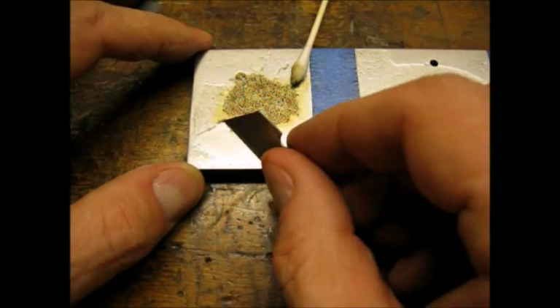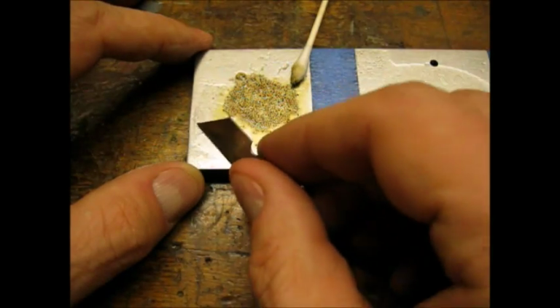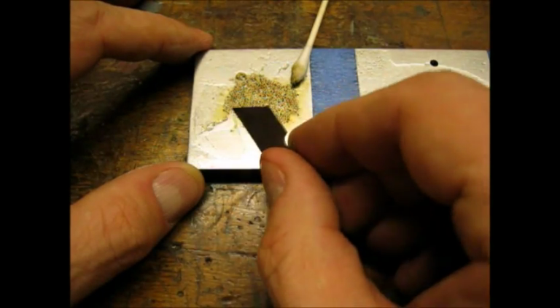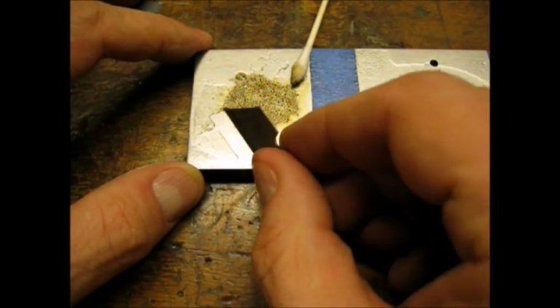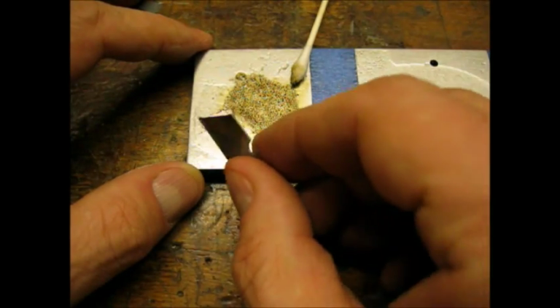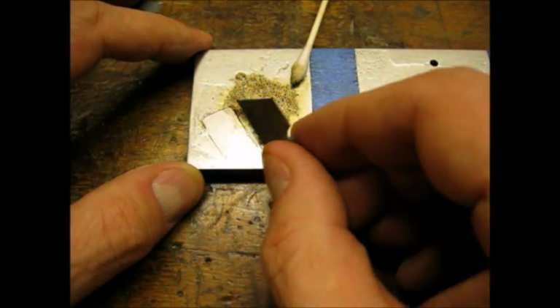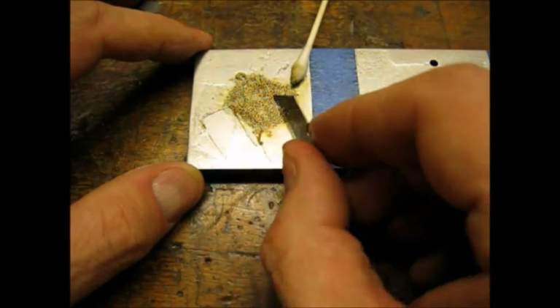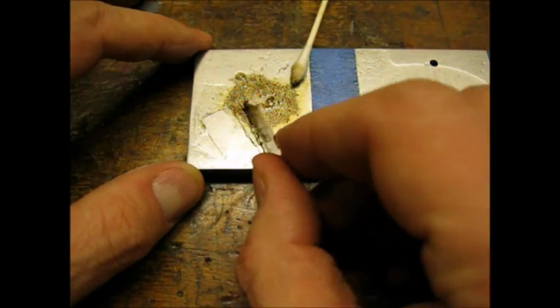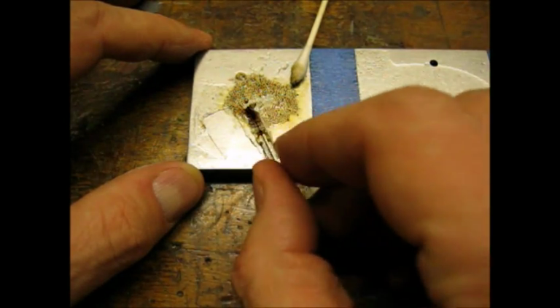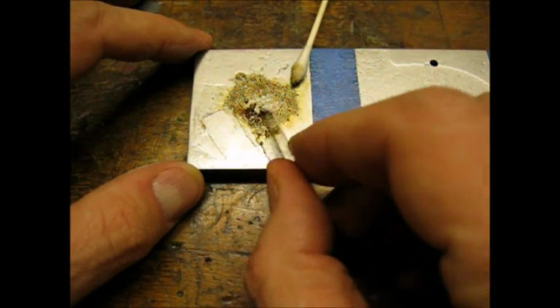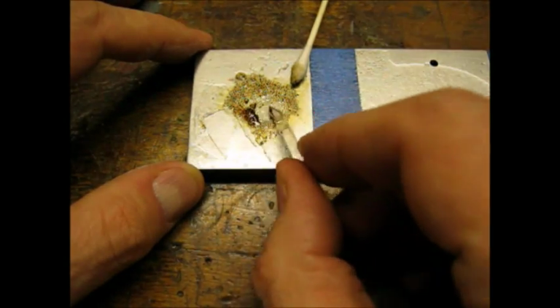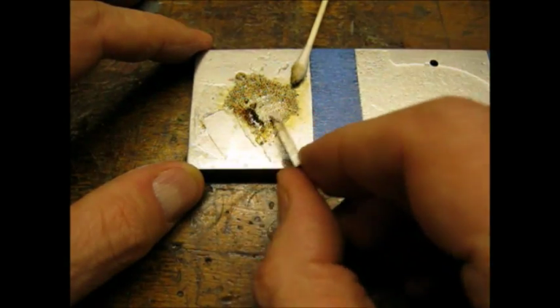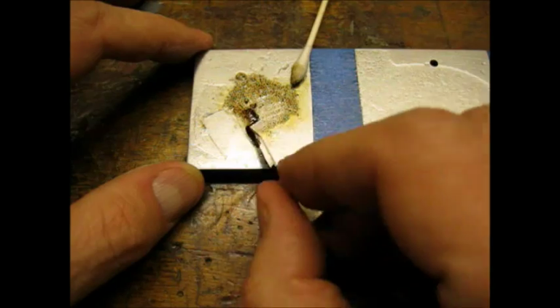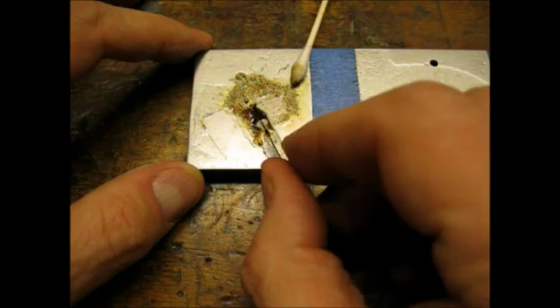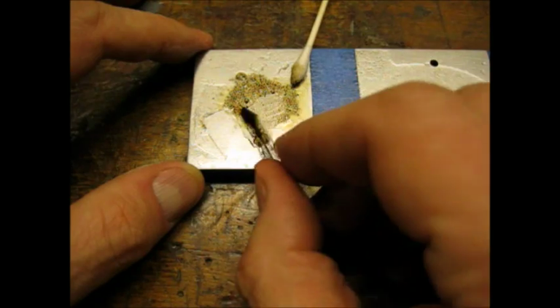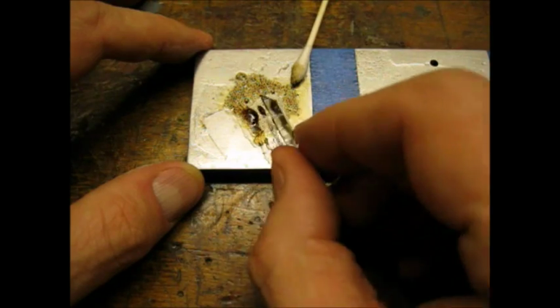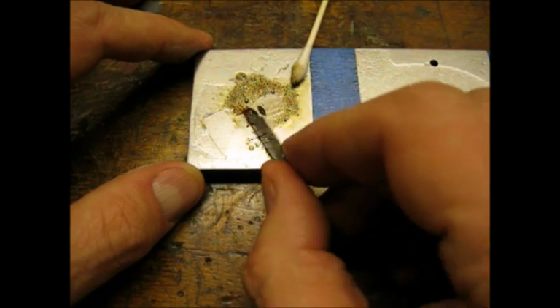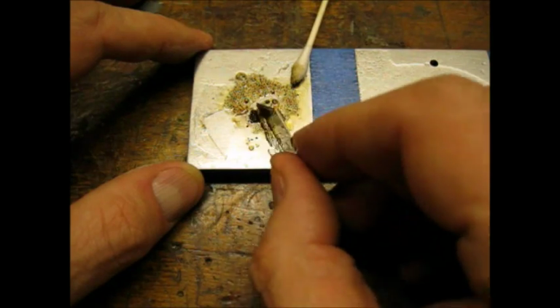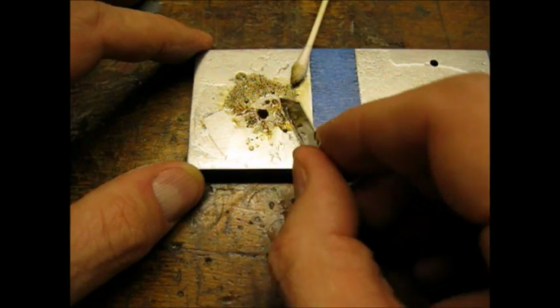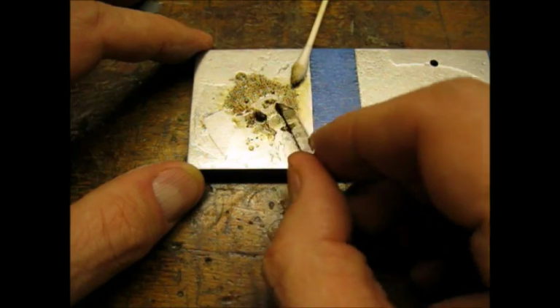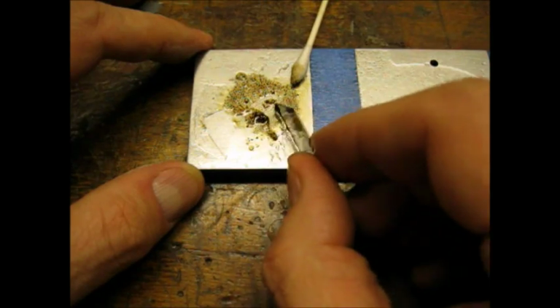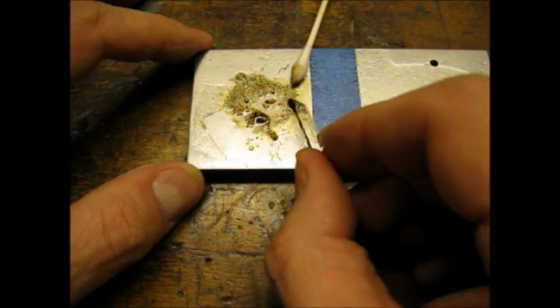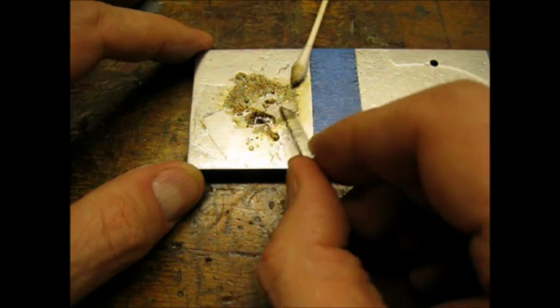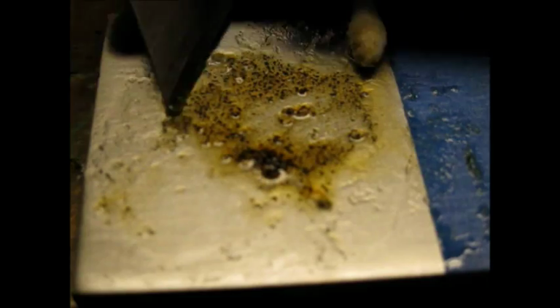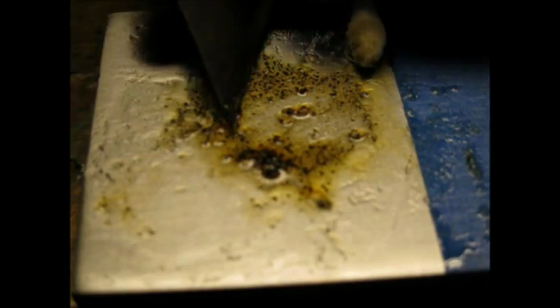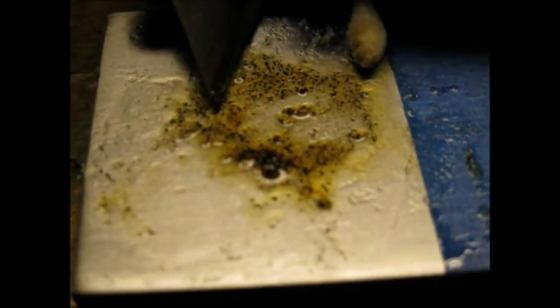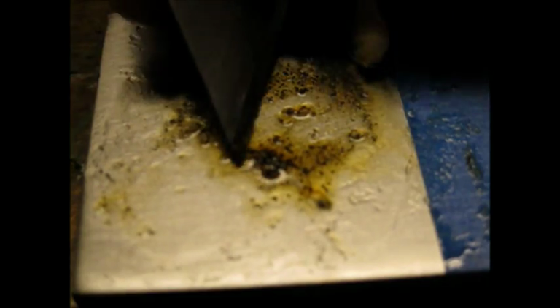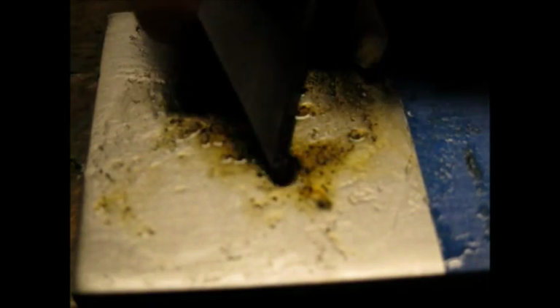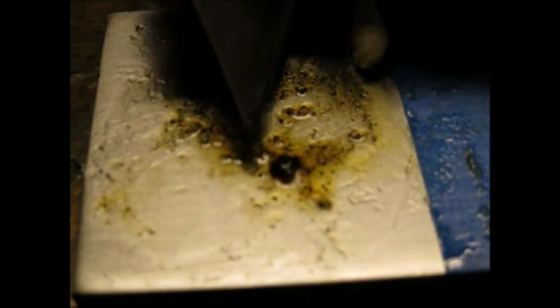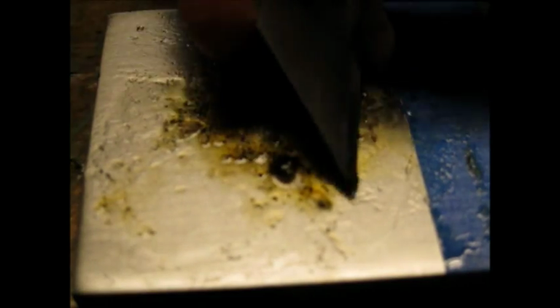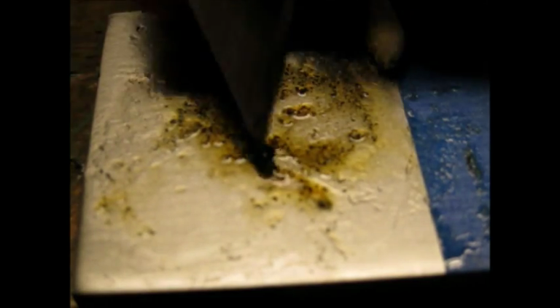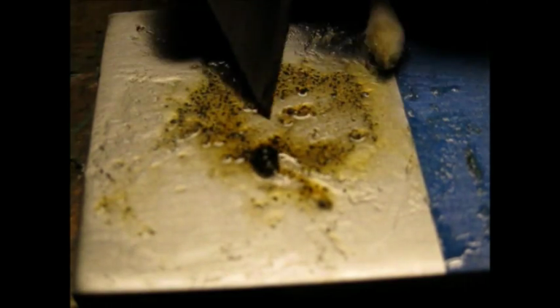I also scraped the Ballistol with a razor blade. Here is another close-up.